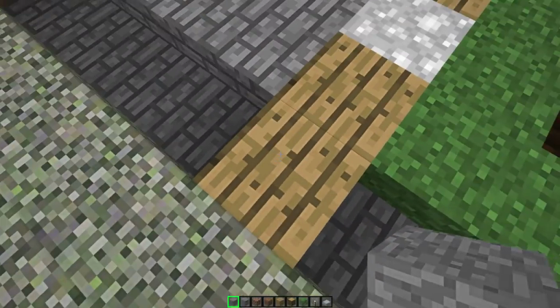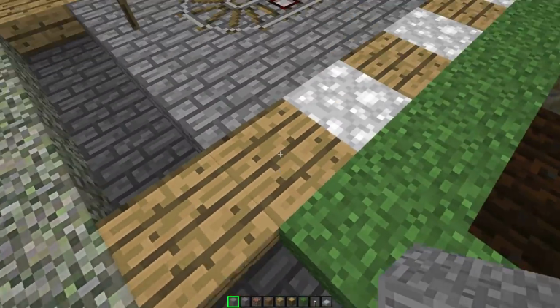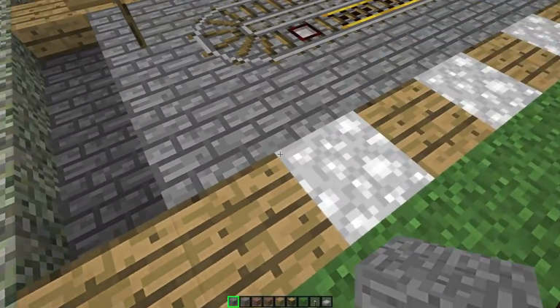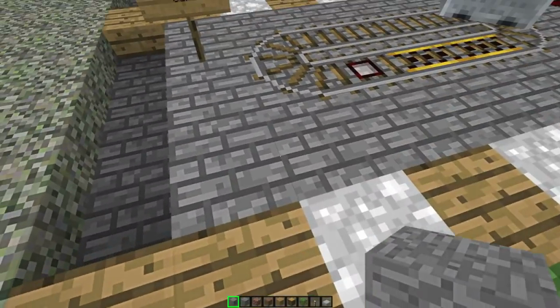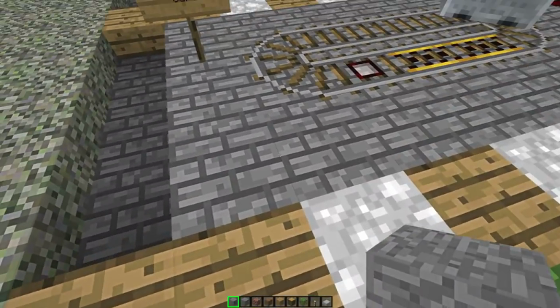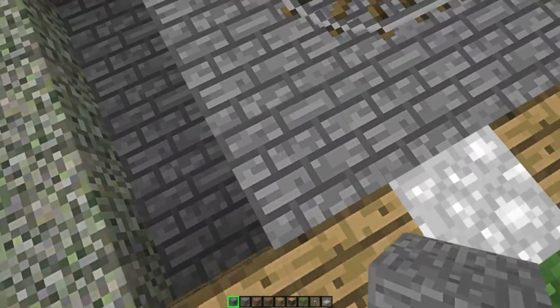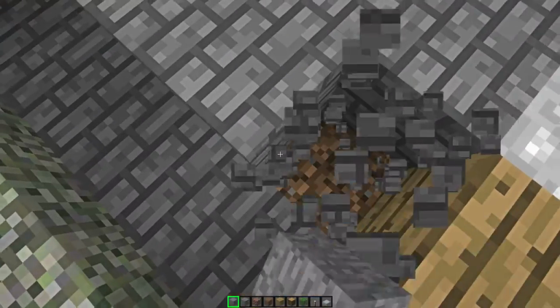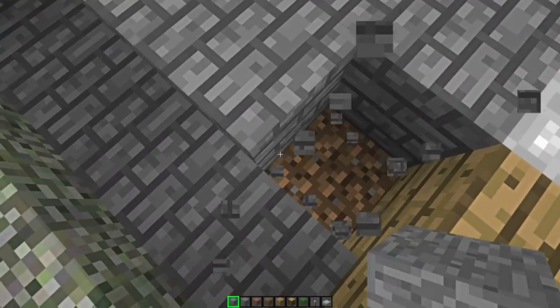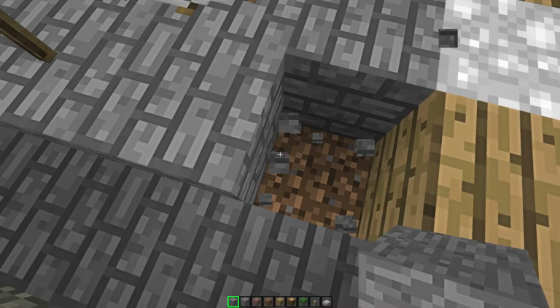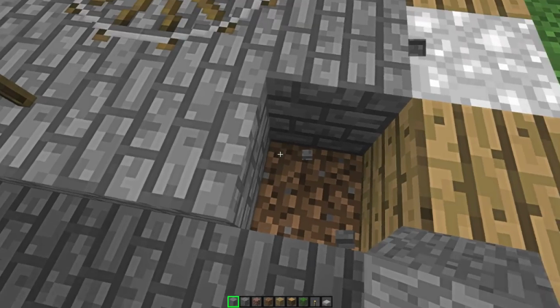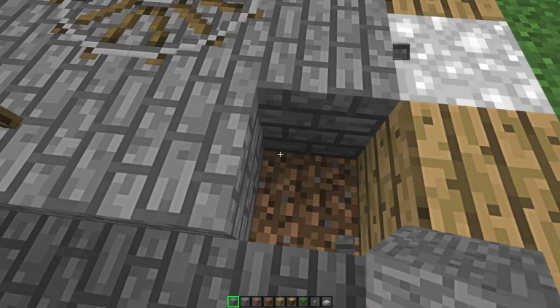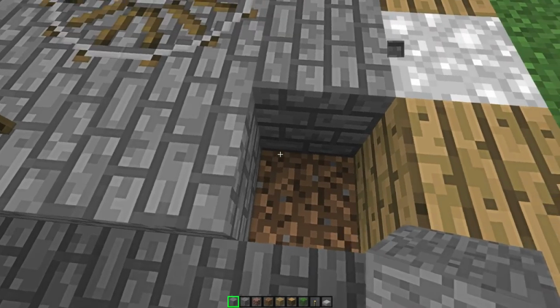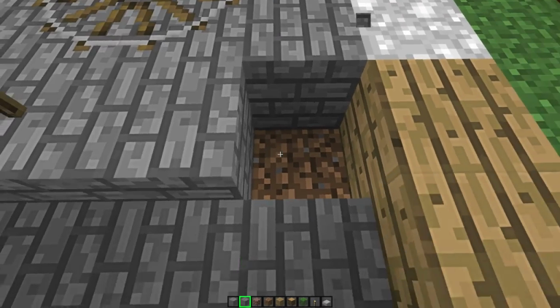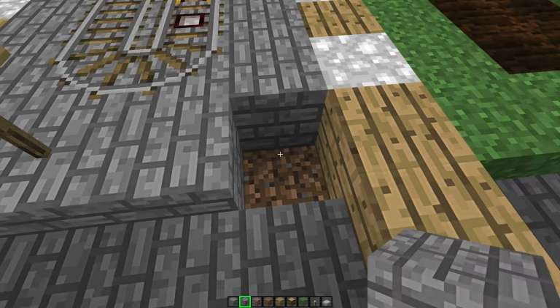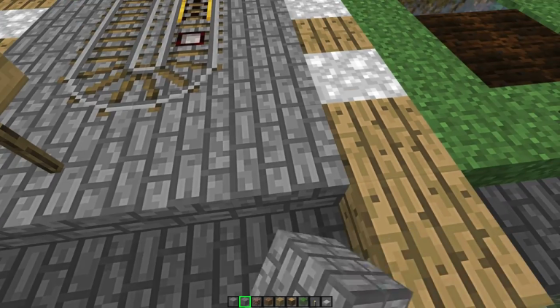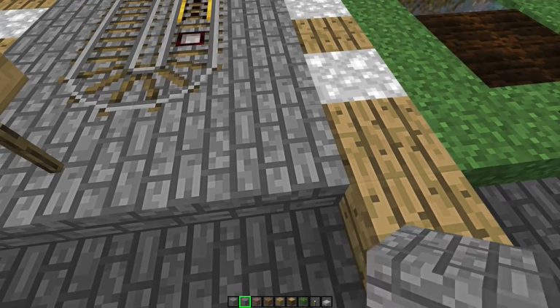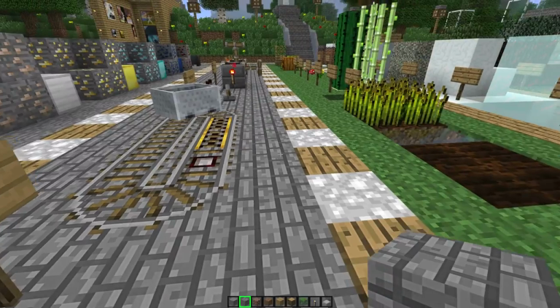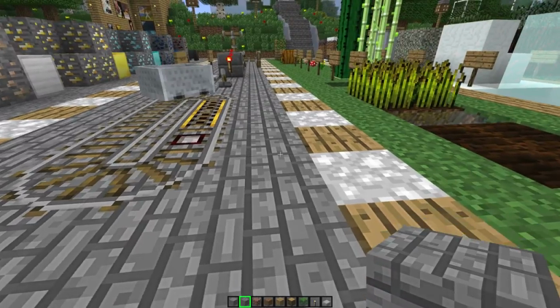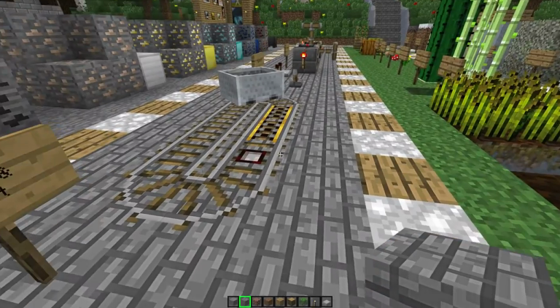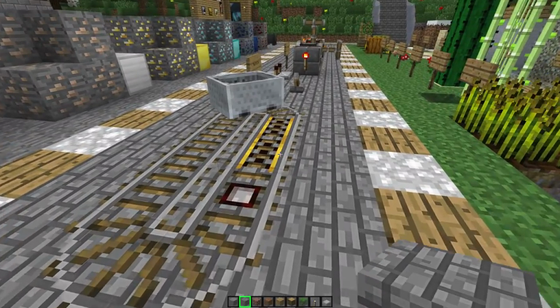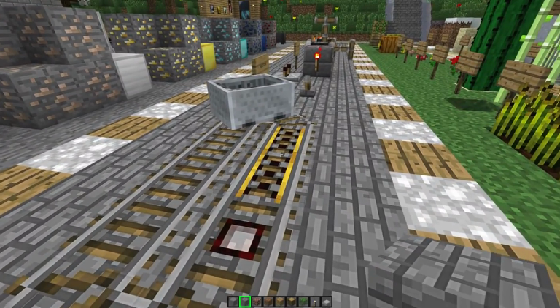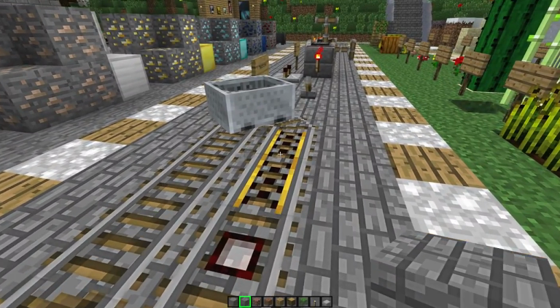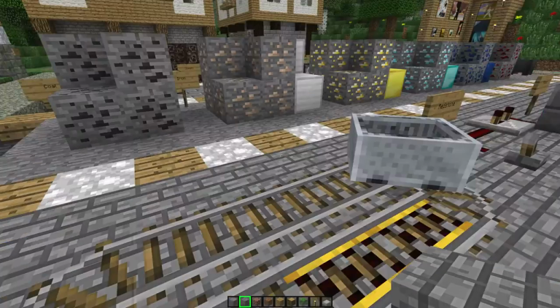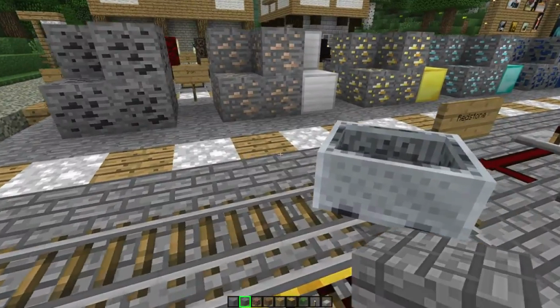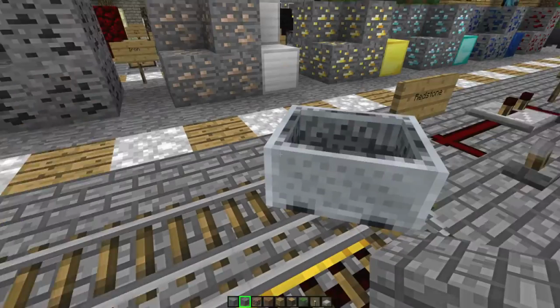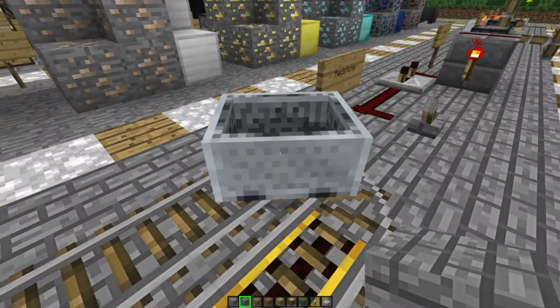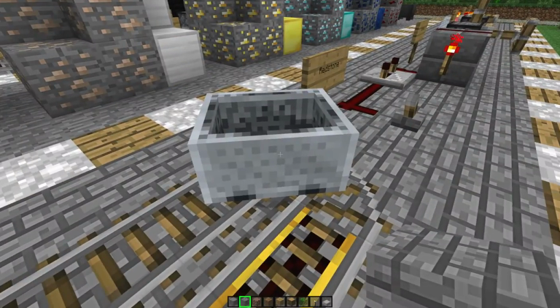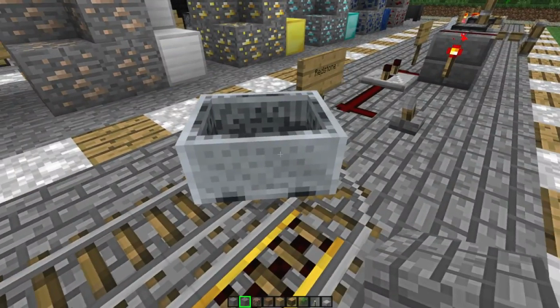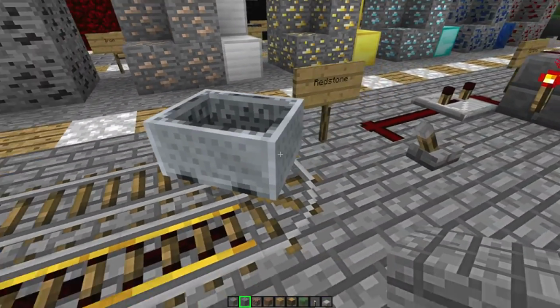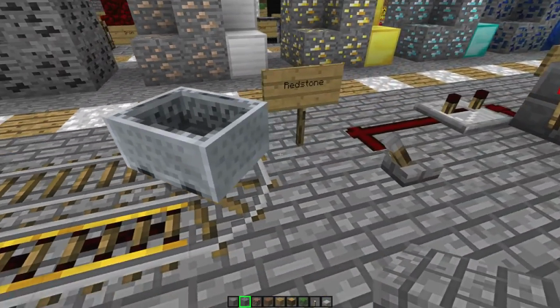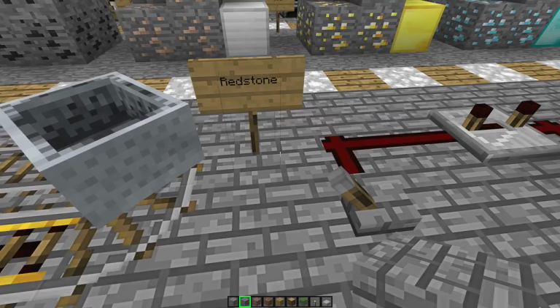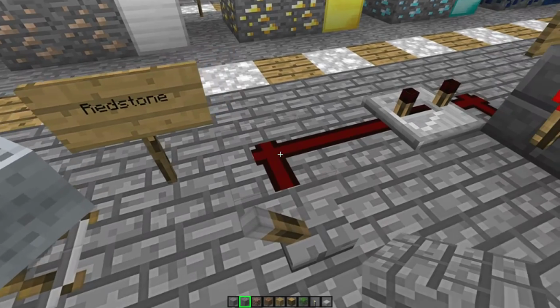Wooden planks, this is cobblestone, track. I have a water mod installed and I haven't updated the minecart yet.